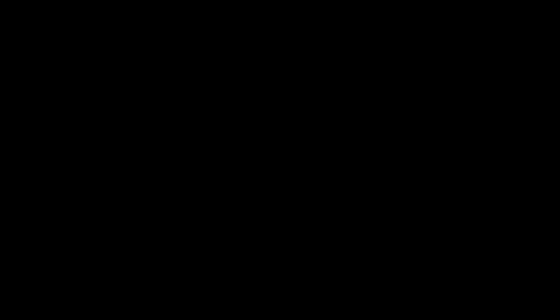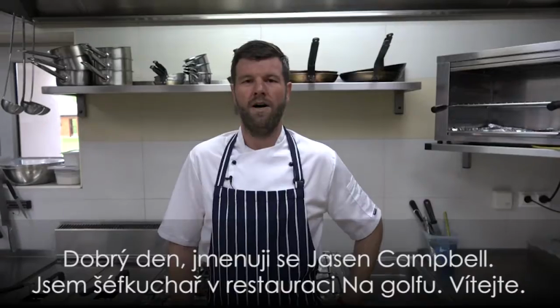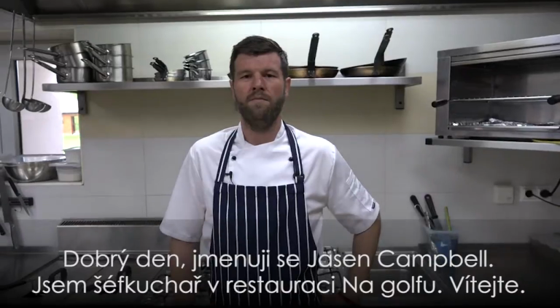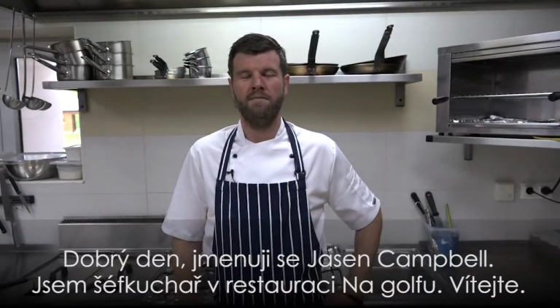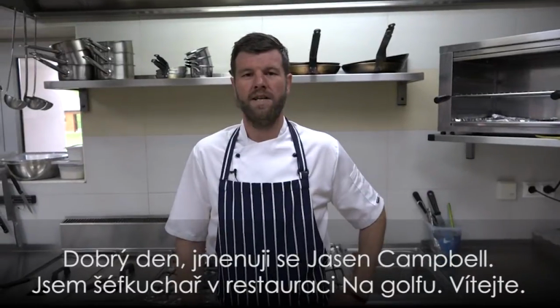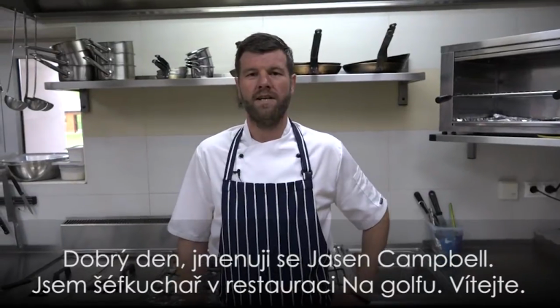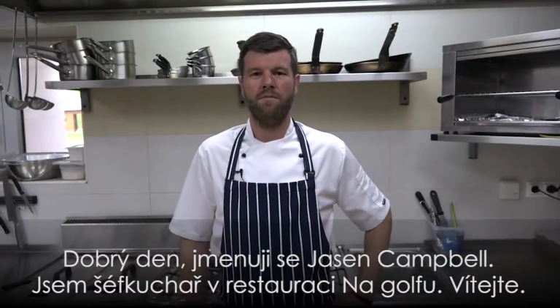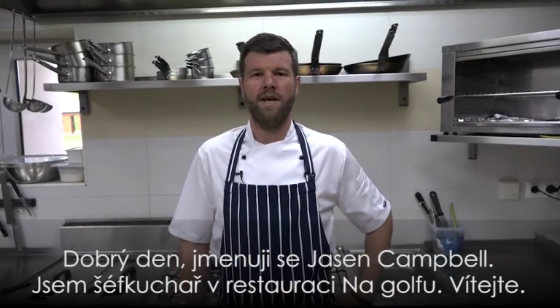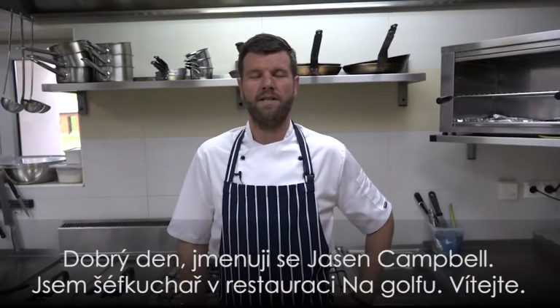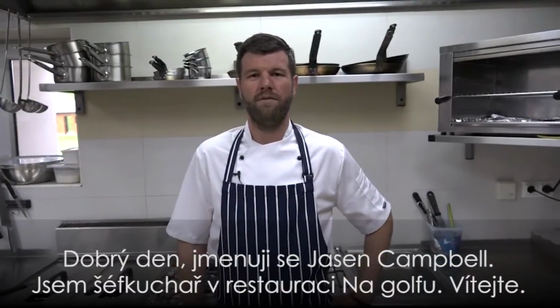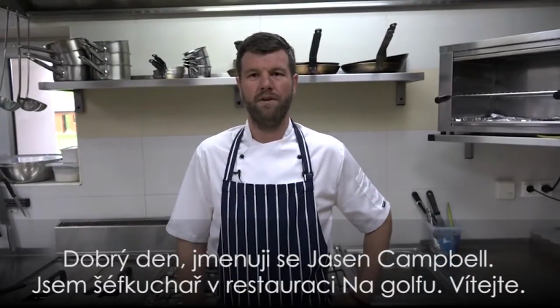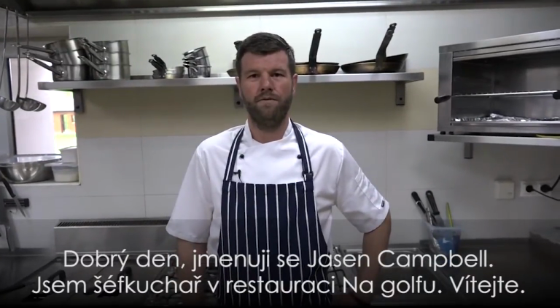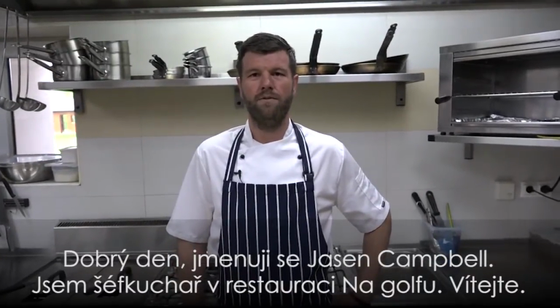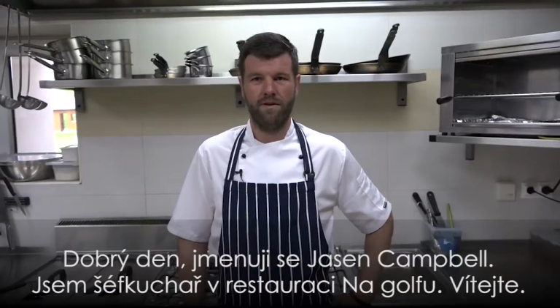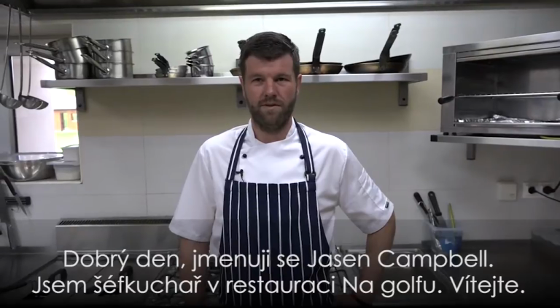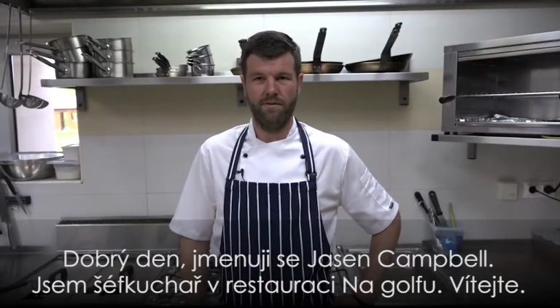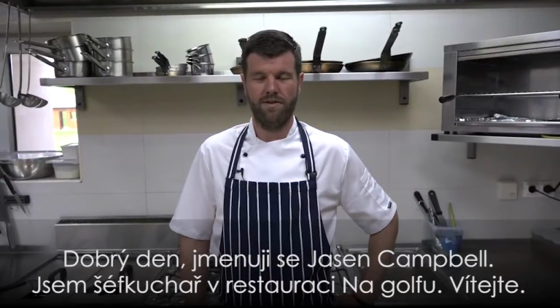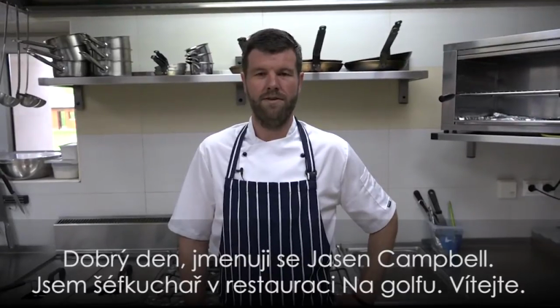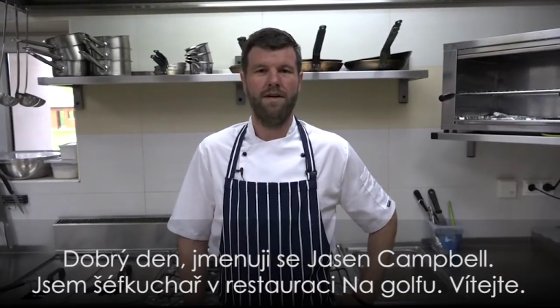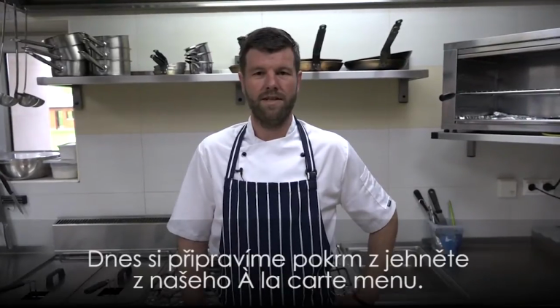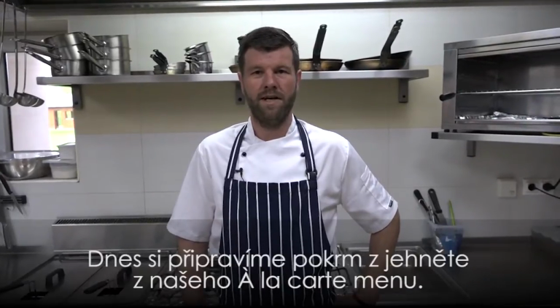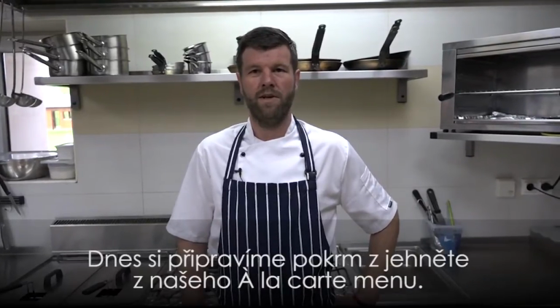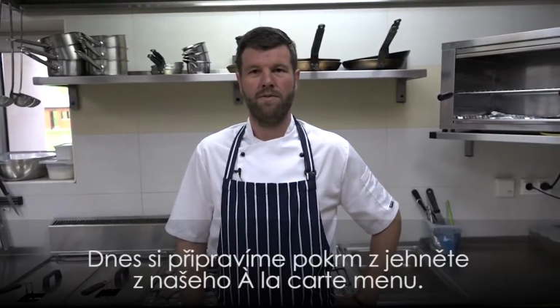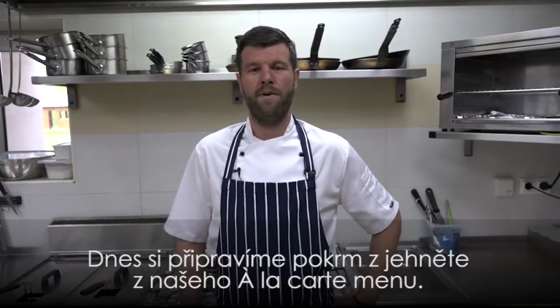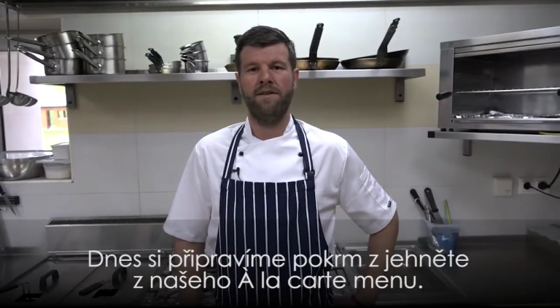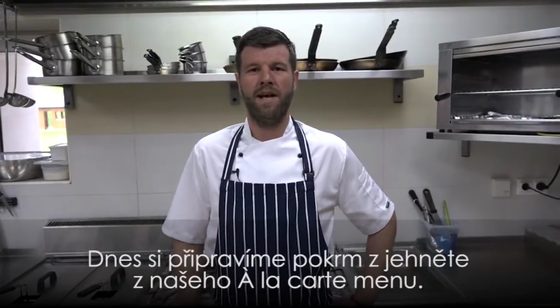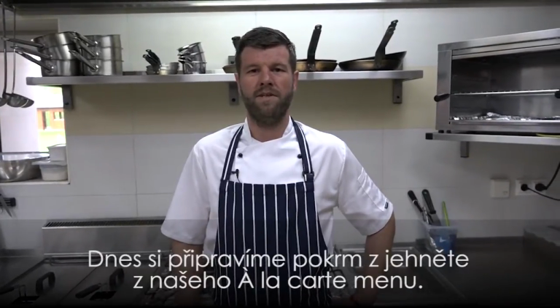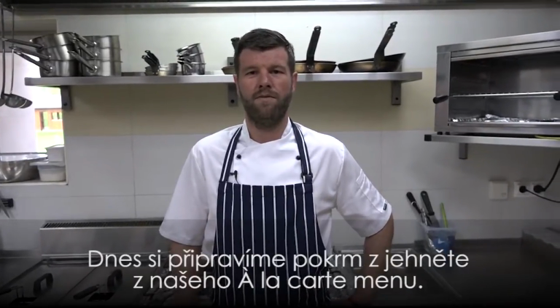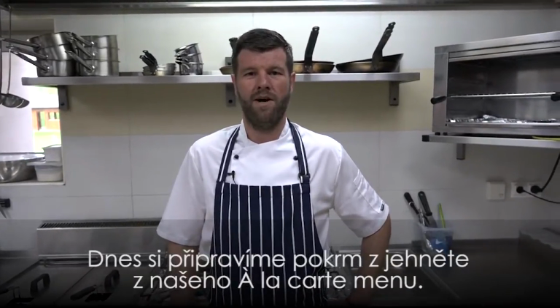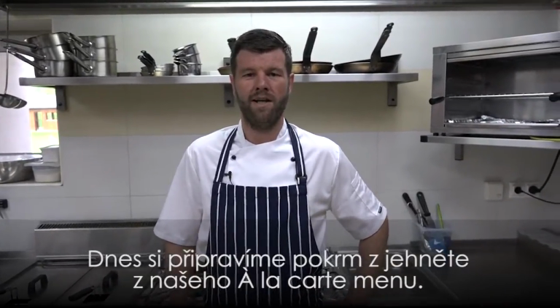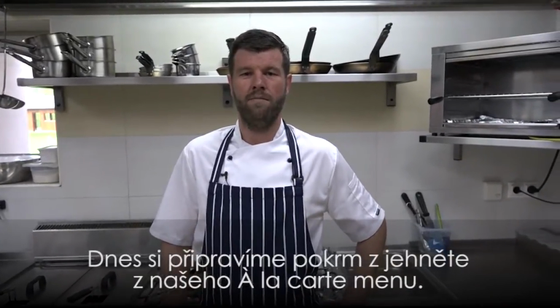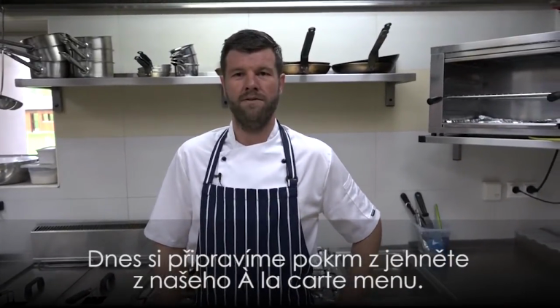Hi, my name is Jason Campbell, Head Chef of Ngolfu. Welcome to our restaurant. Today we're going to prepare the lamb dish from our a la carte menu.